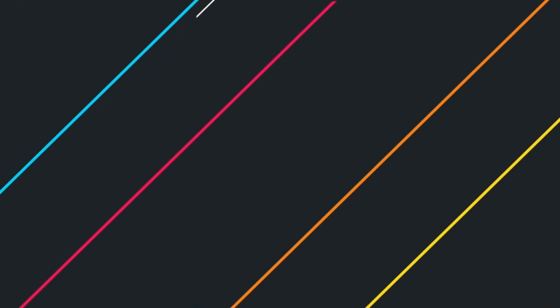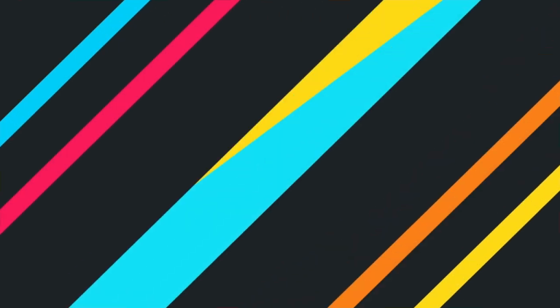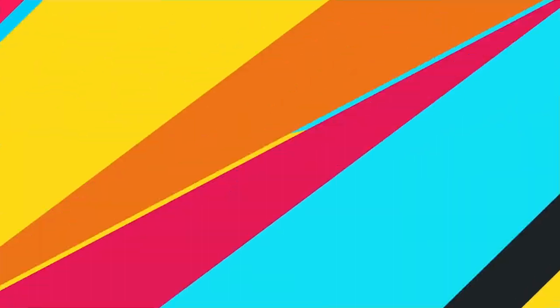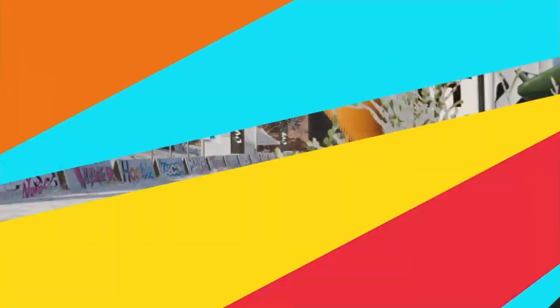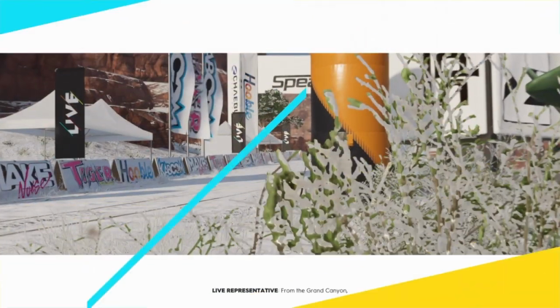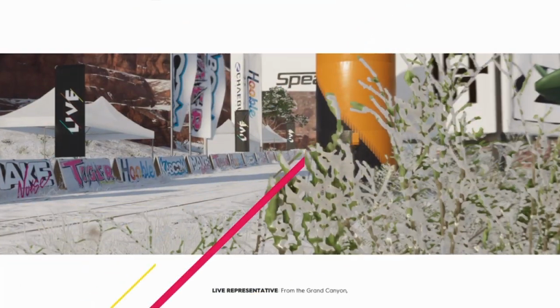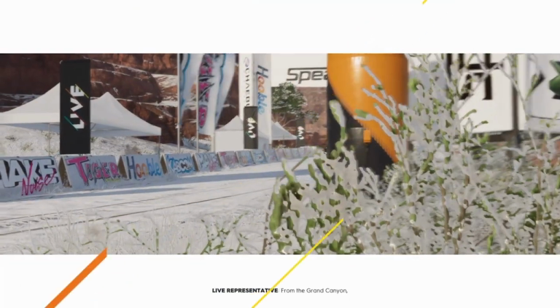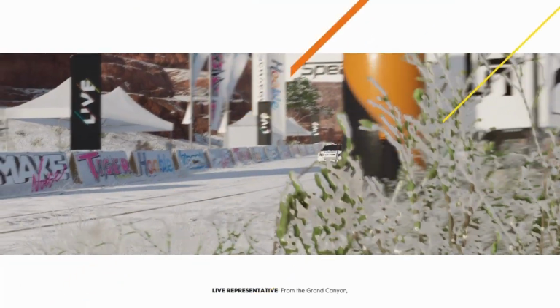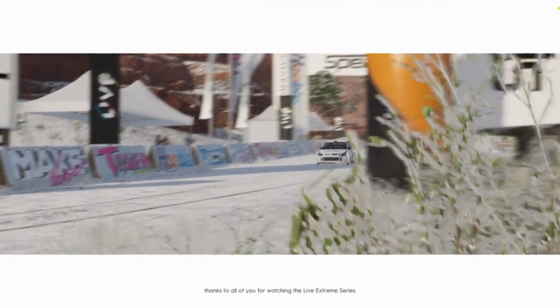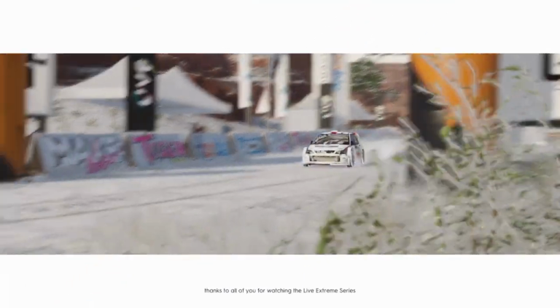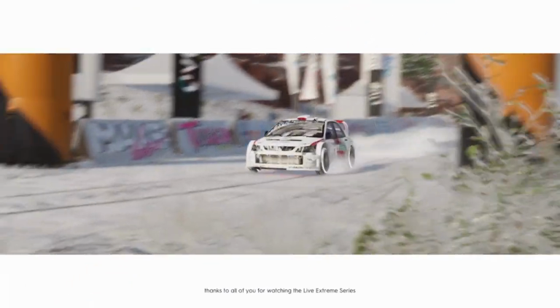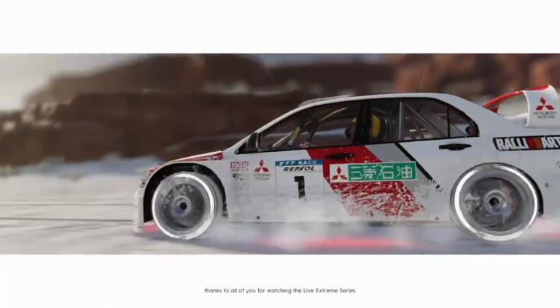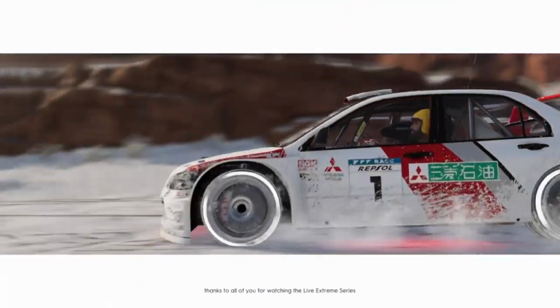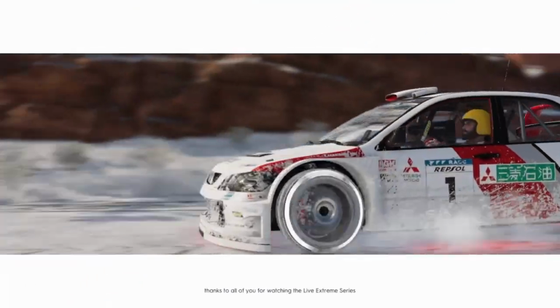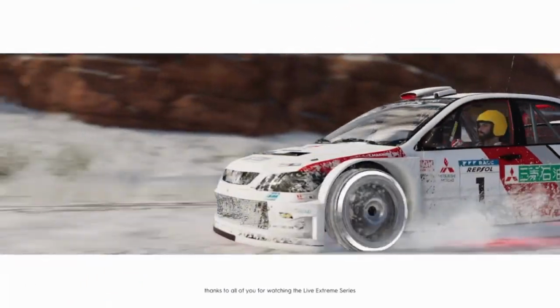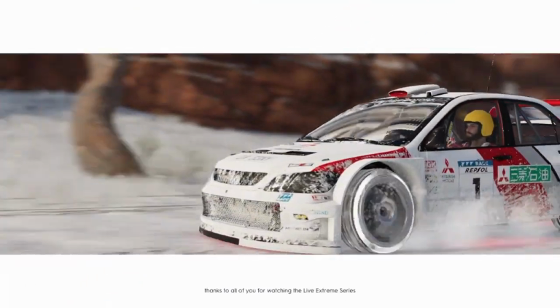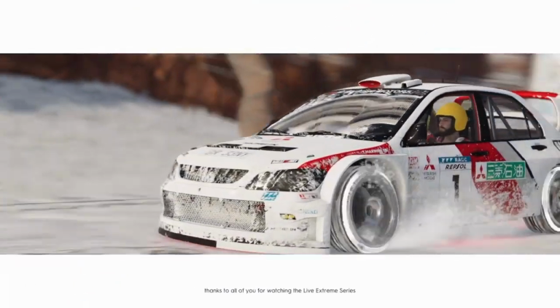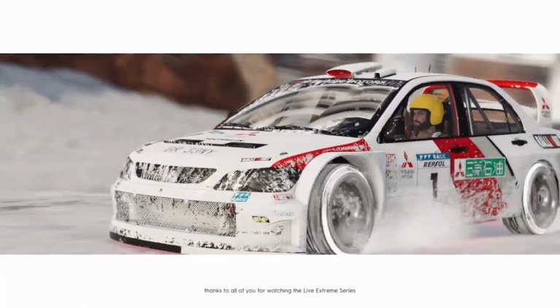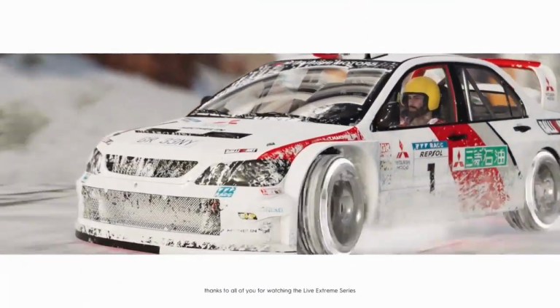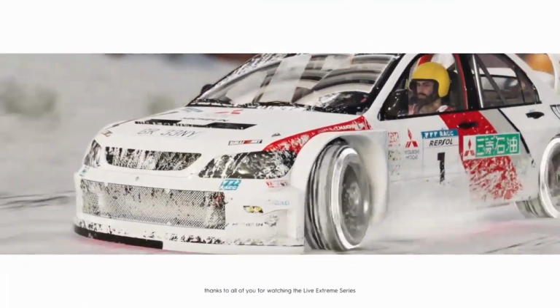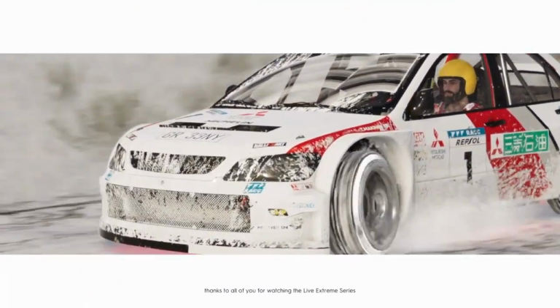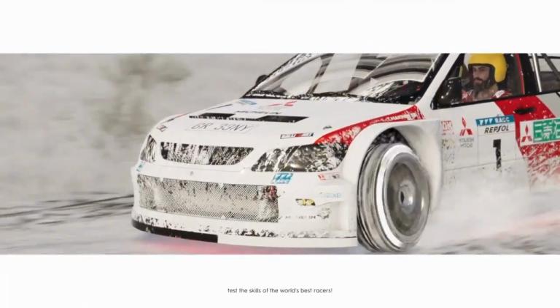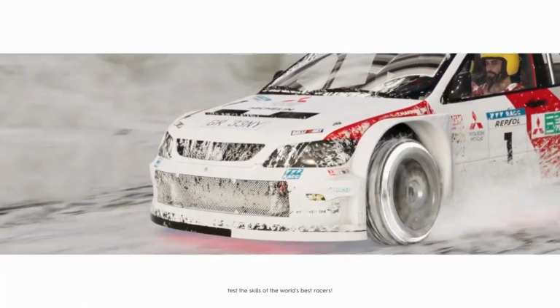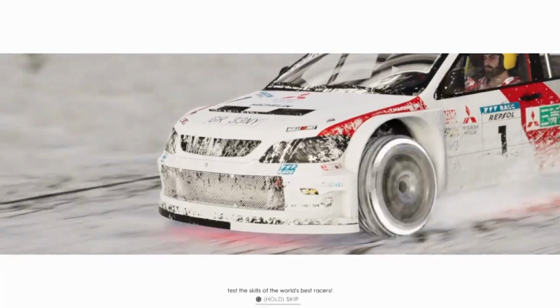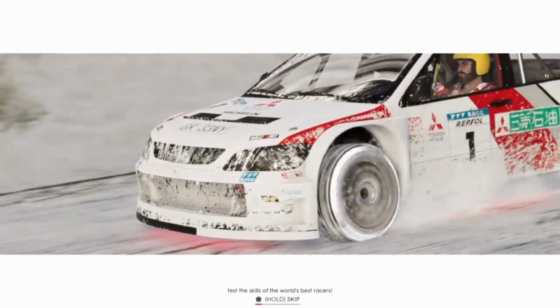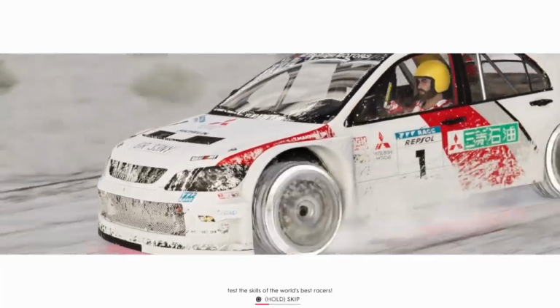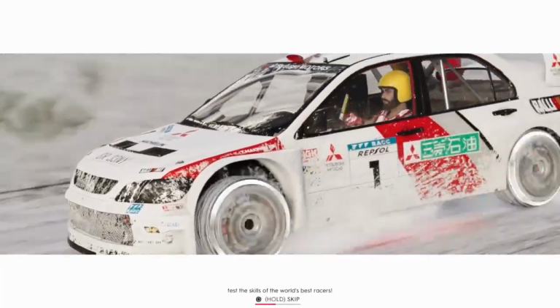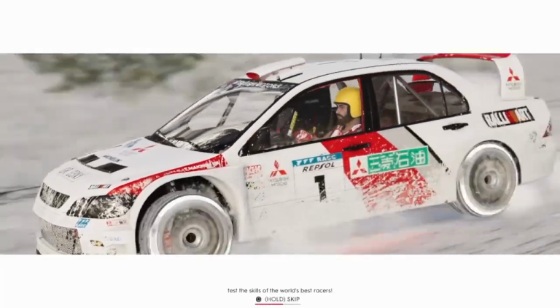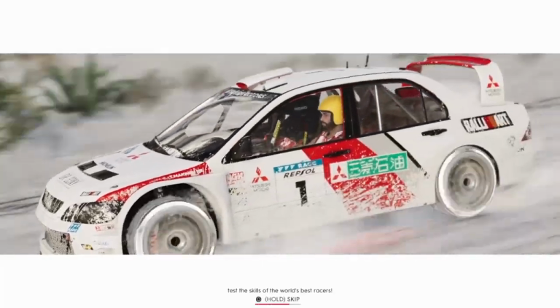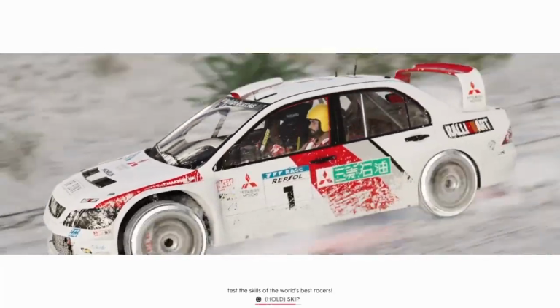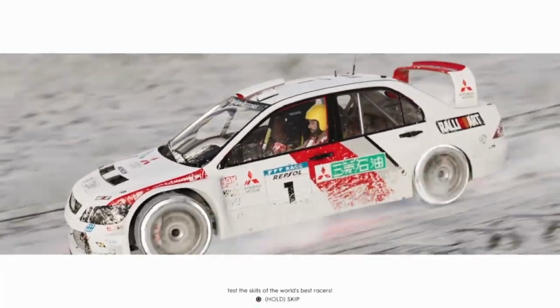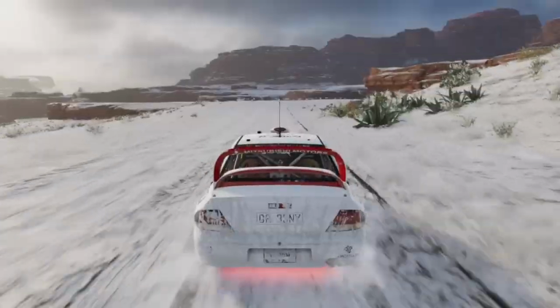From the Grand Canyon, thanks to all of you for watching the Live Xtreme Series test the skills of the world's best.